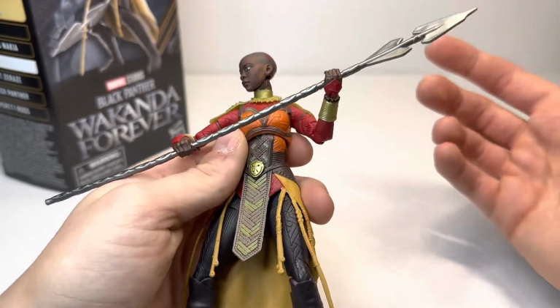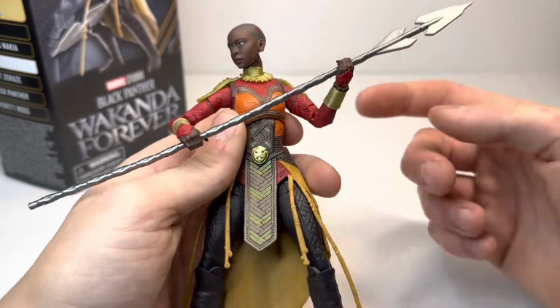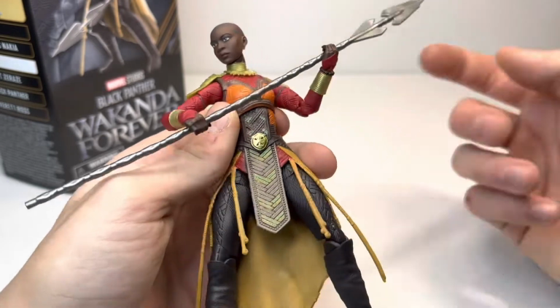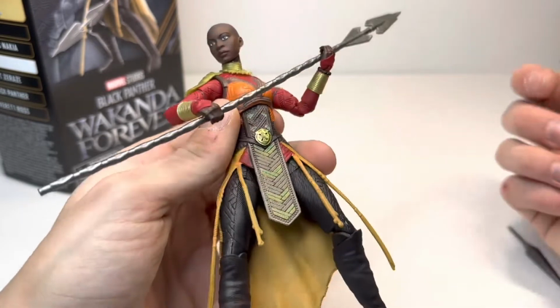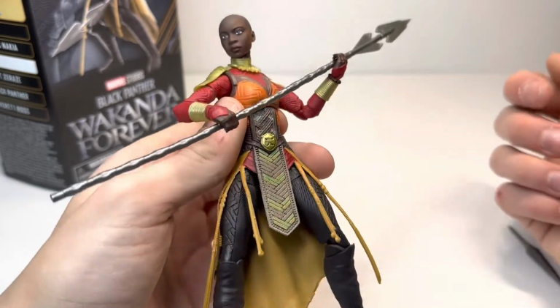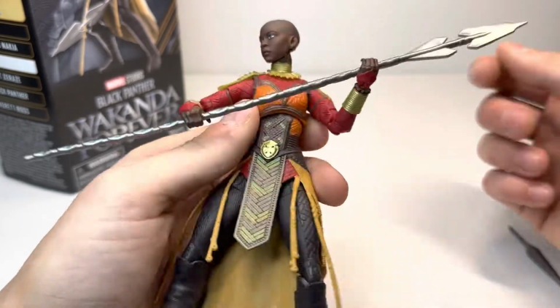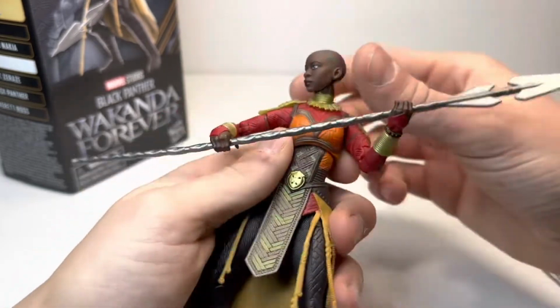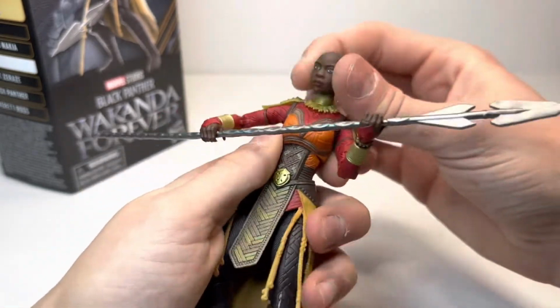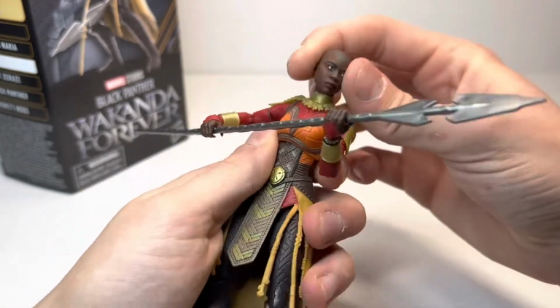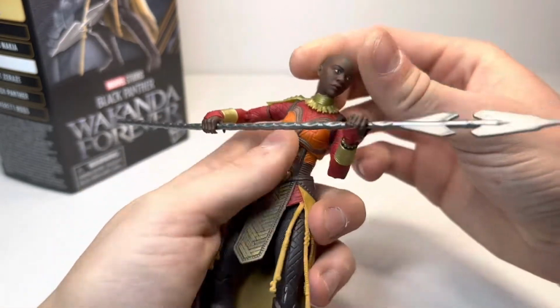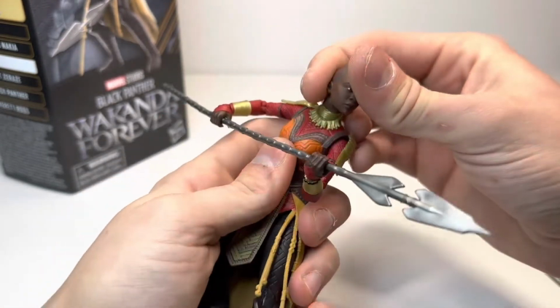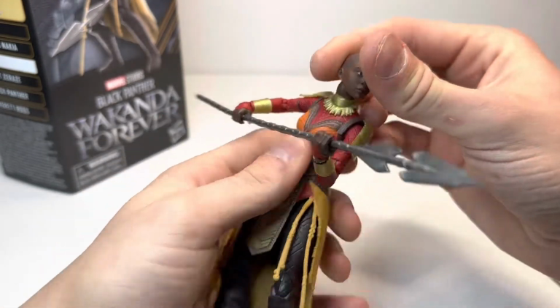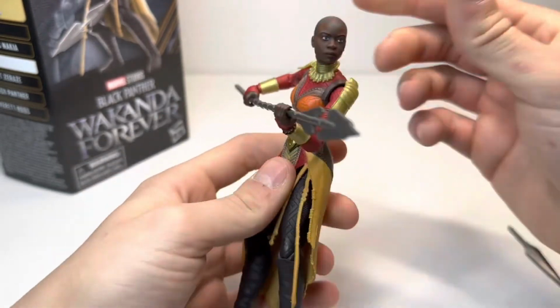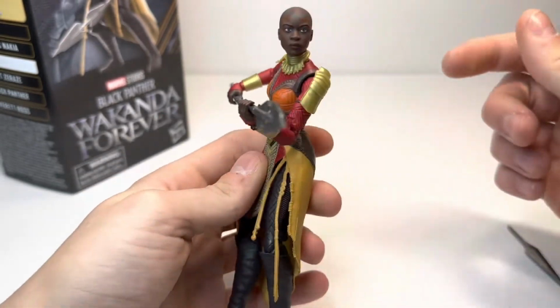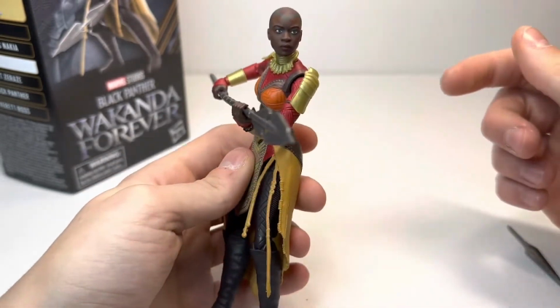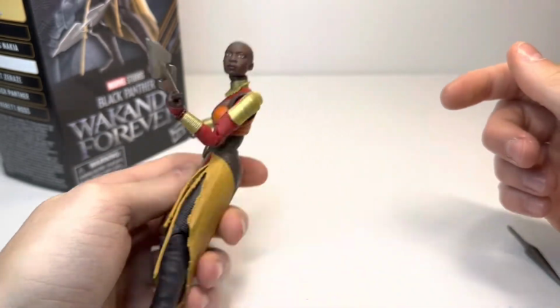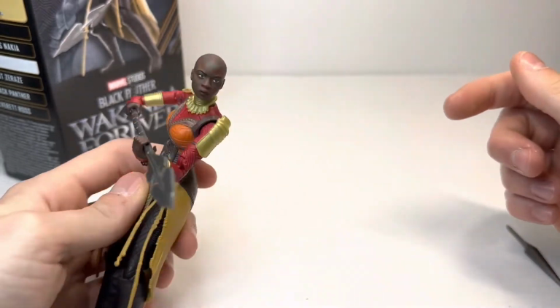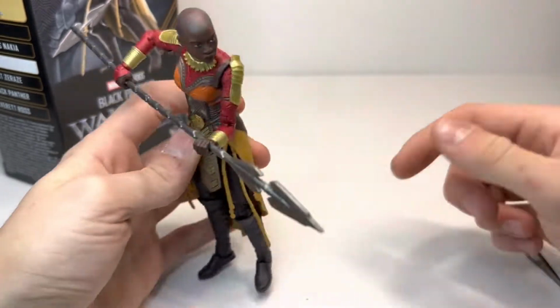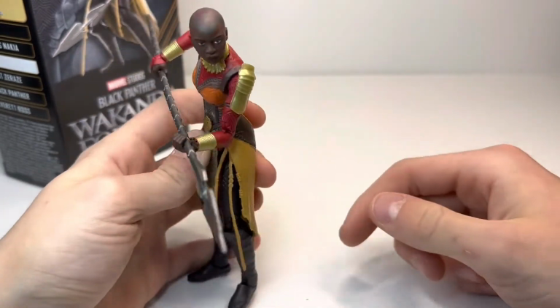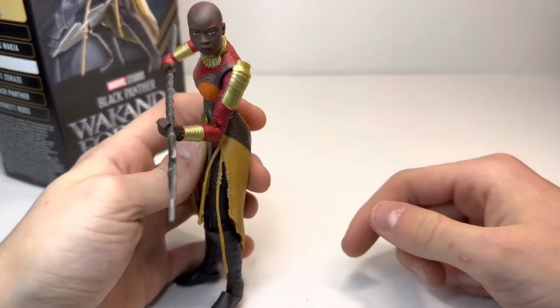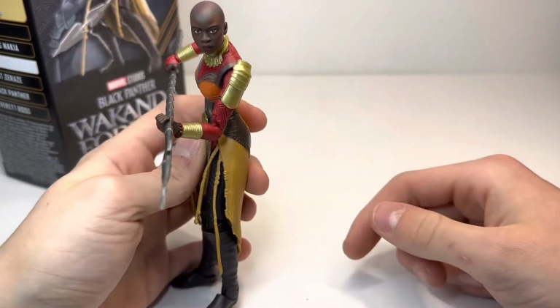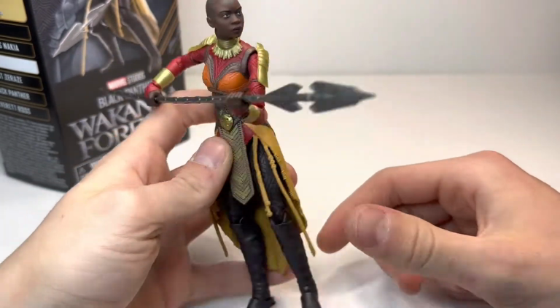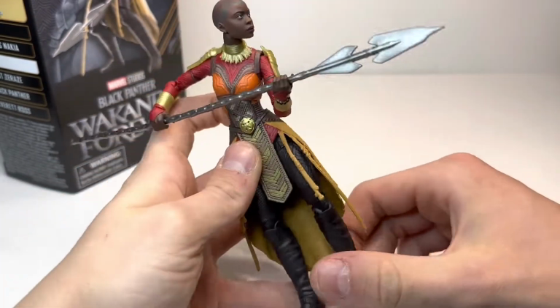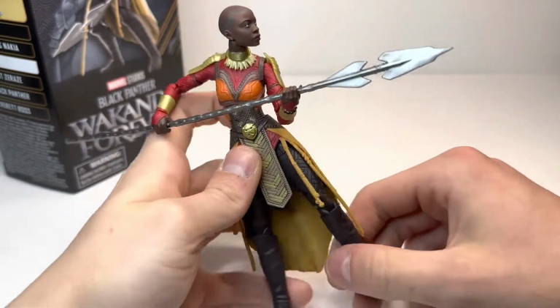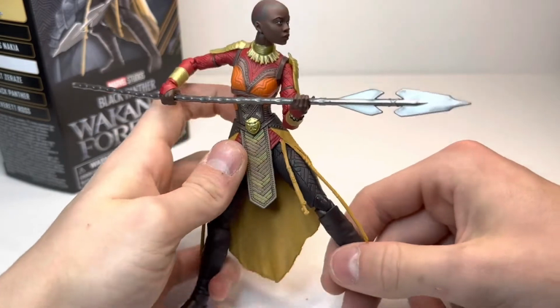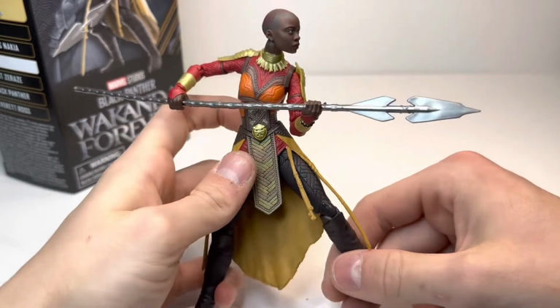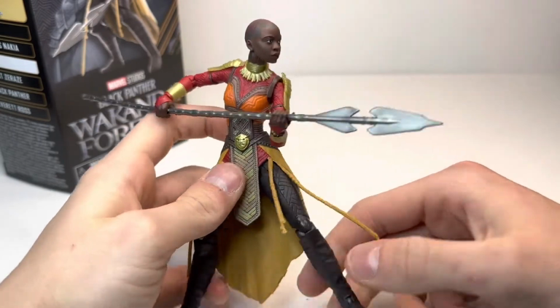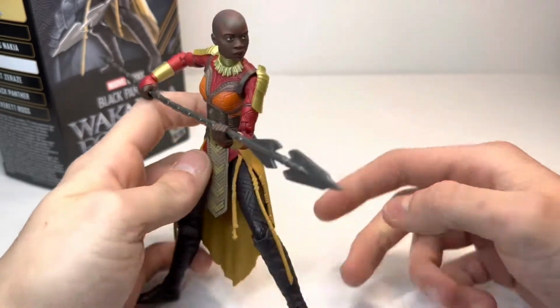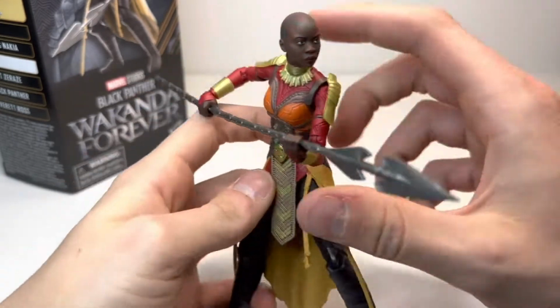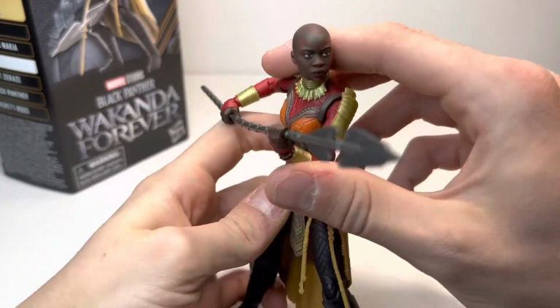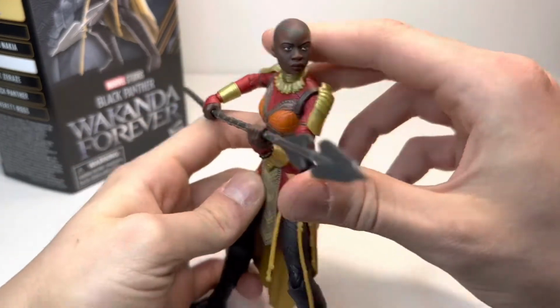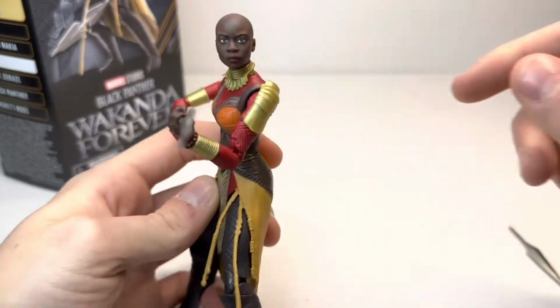As was I, because this is a great update. But without further ado, let's get into Okoye, the leader of the Dora Milaje's review.